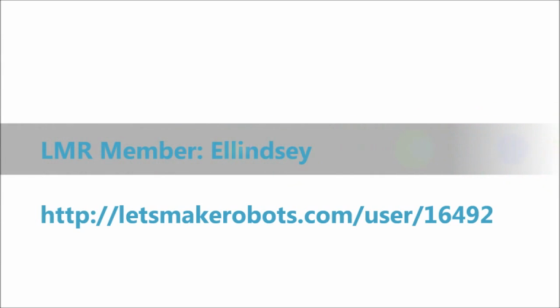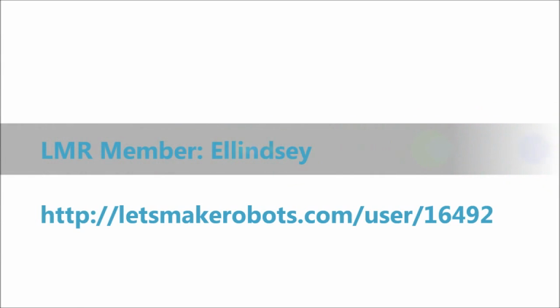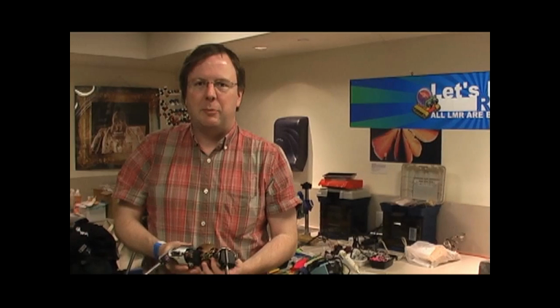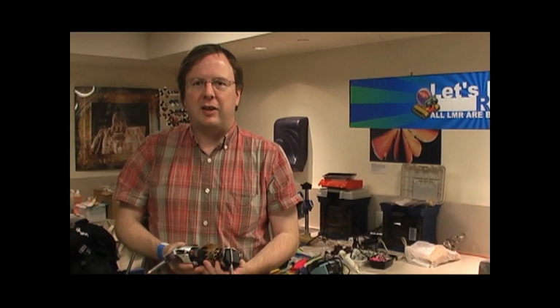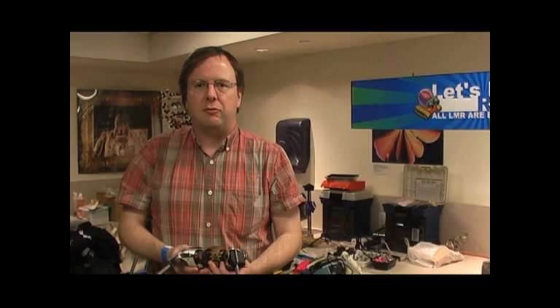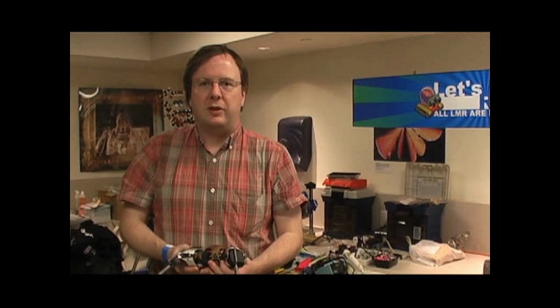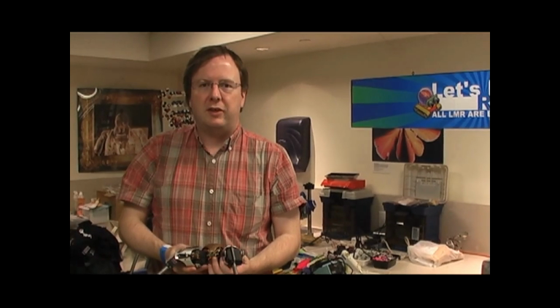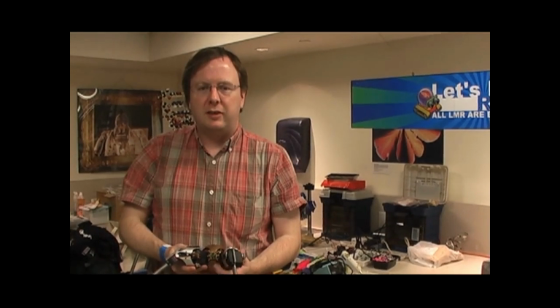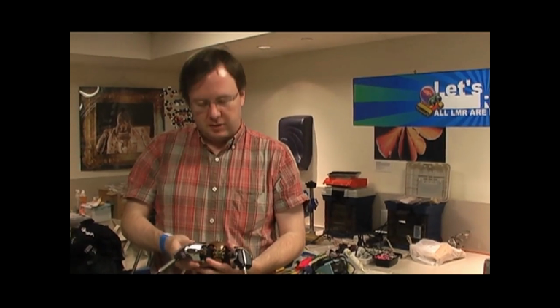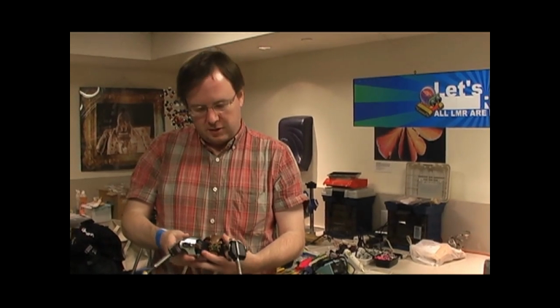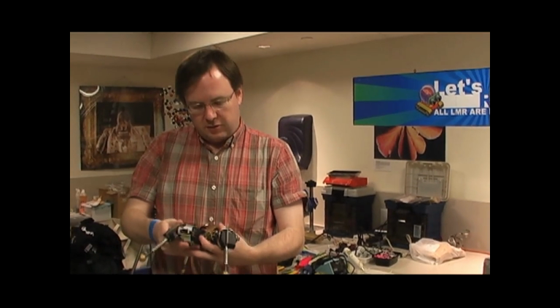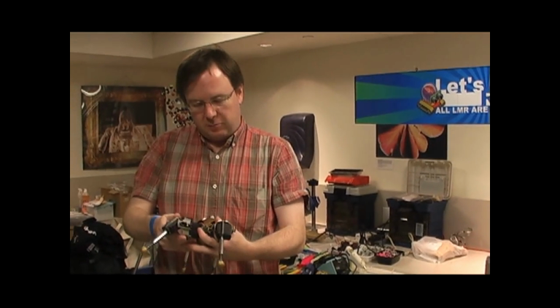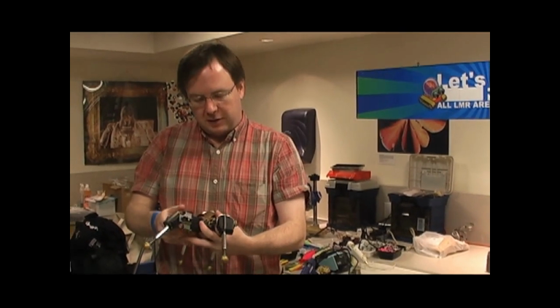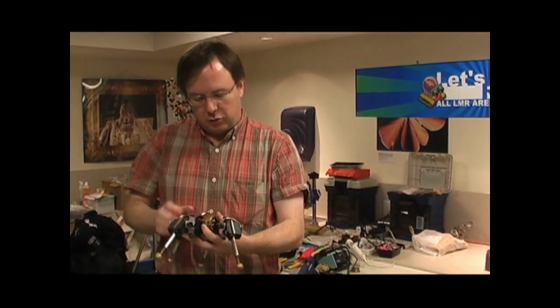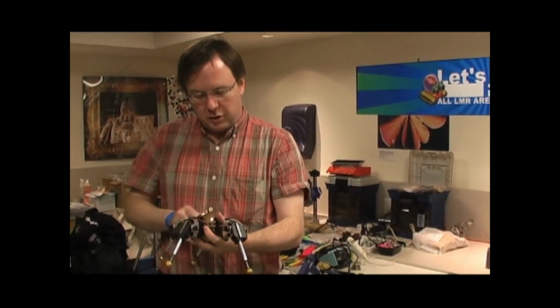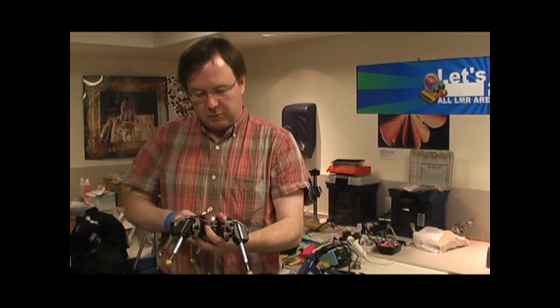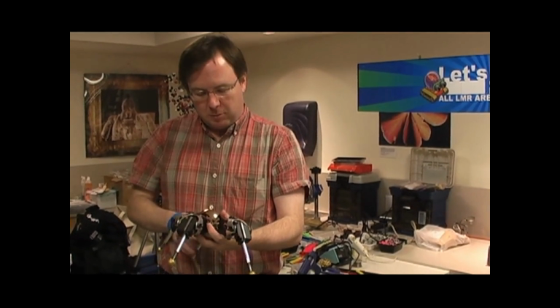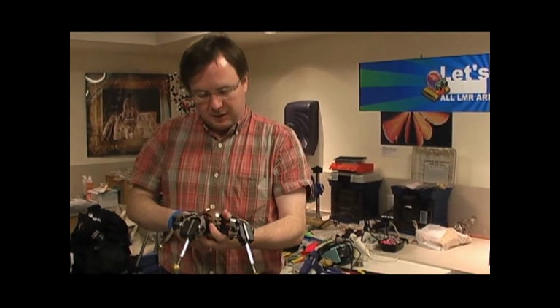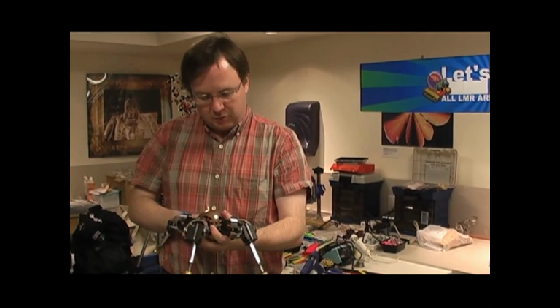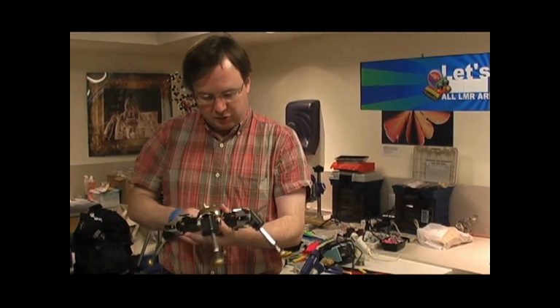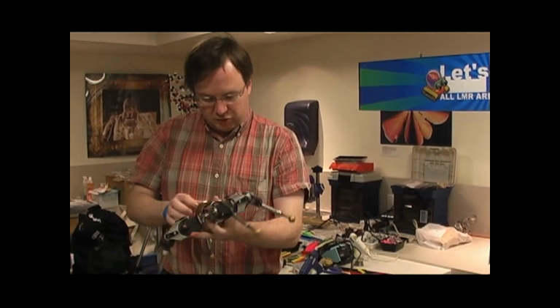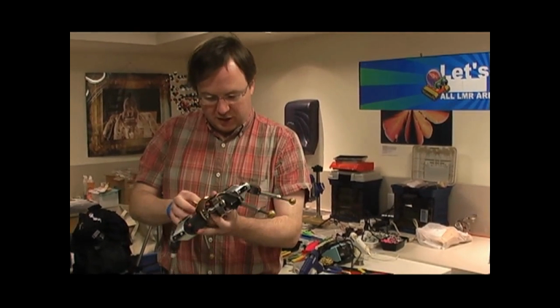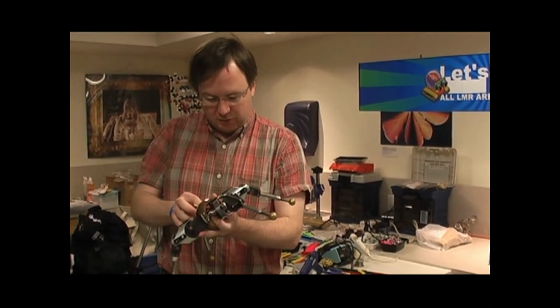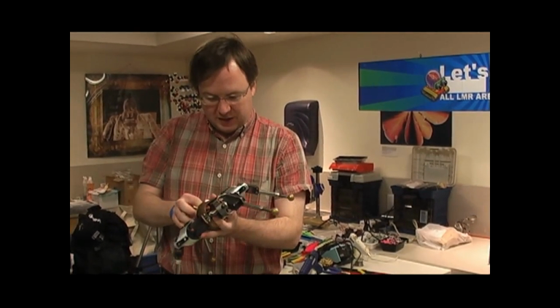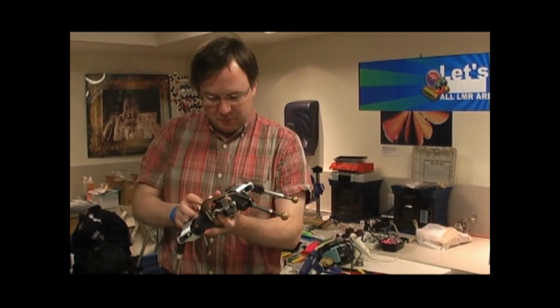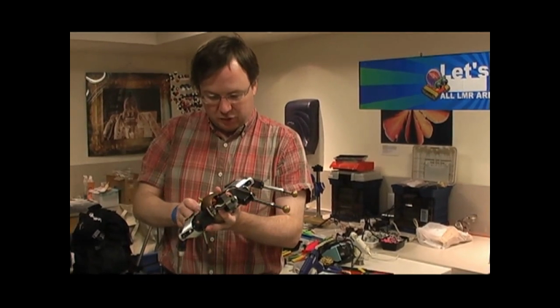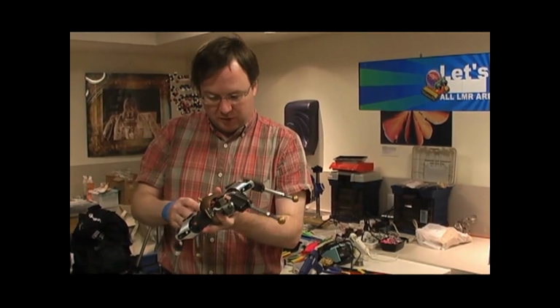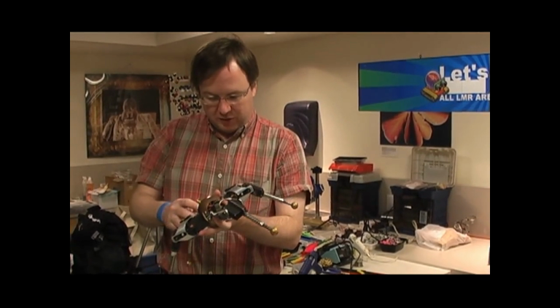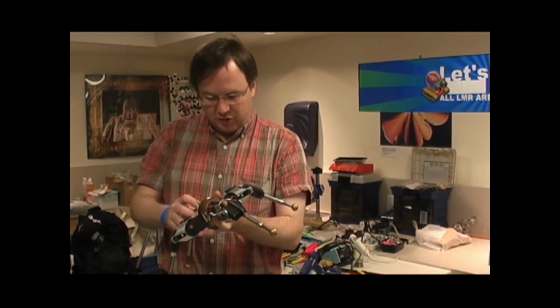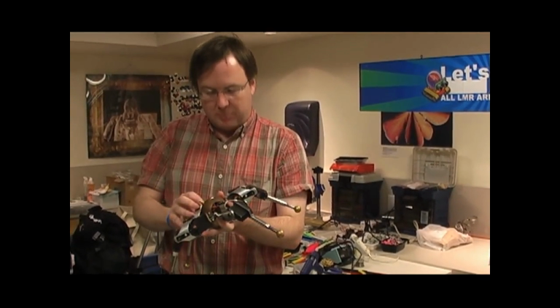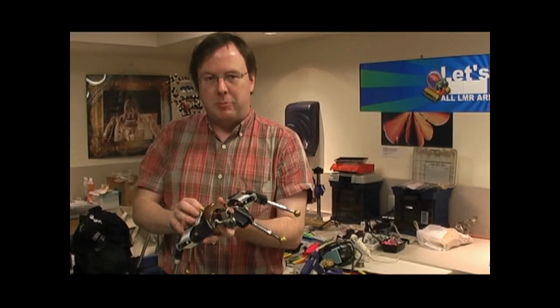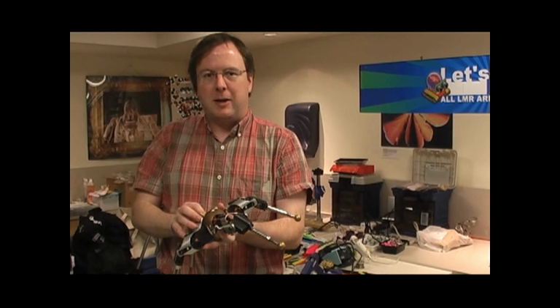My name is Andrew Lindsey. This is my little walking robot, which is not my name, but some of my friends call it Cuppie Bot.